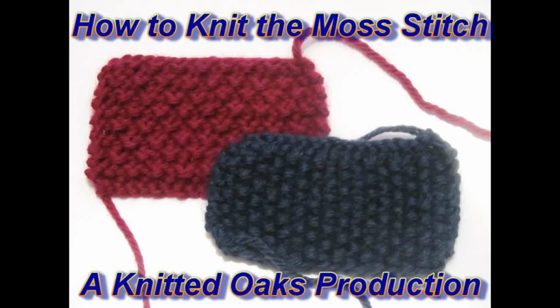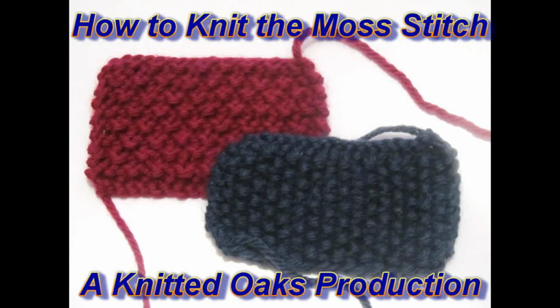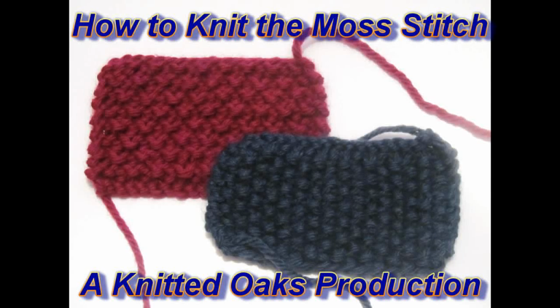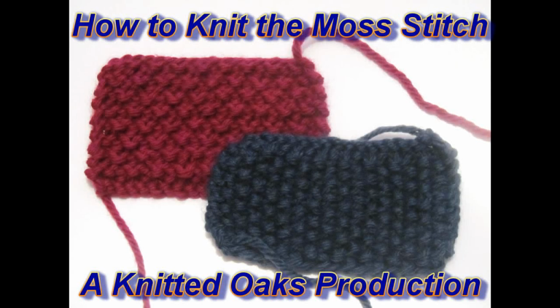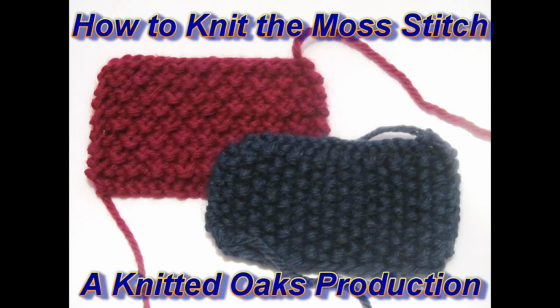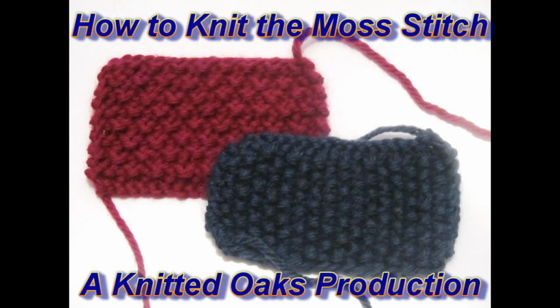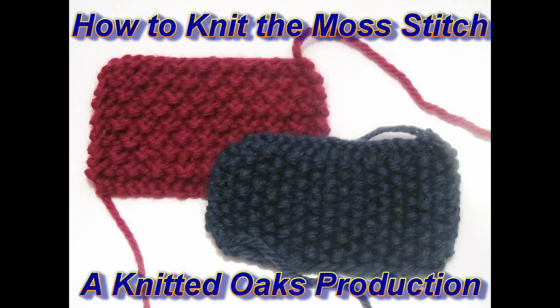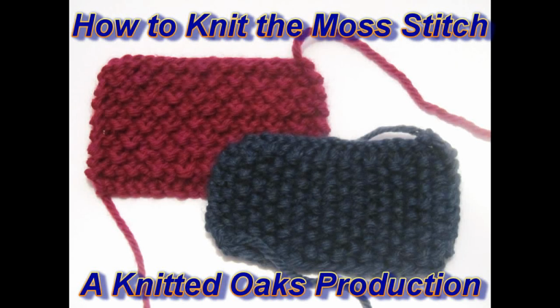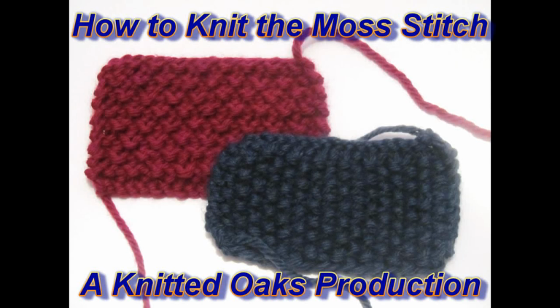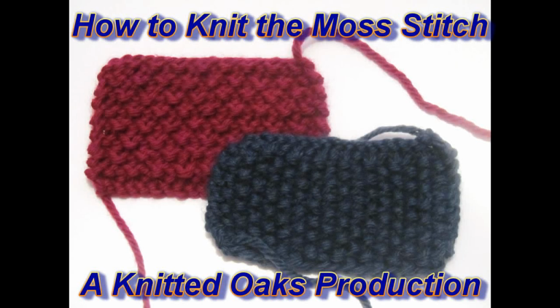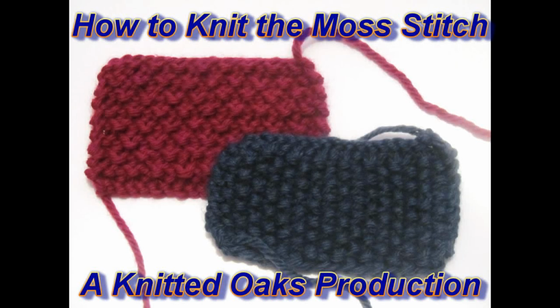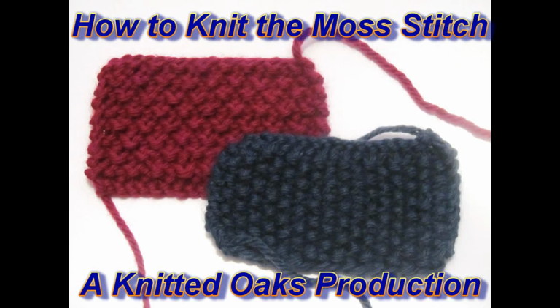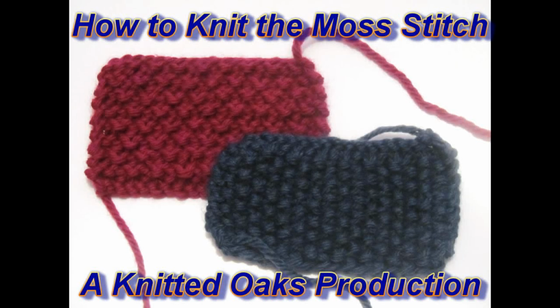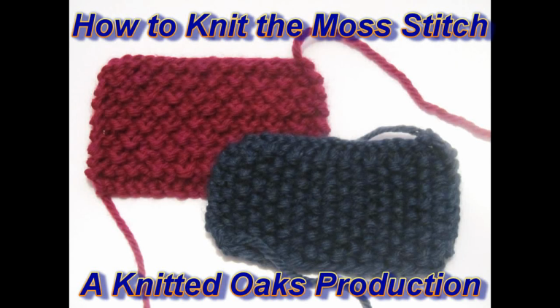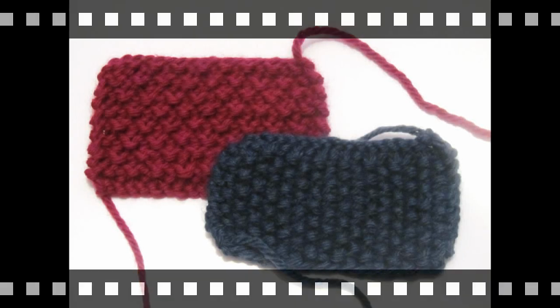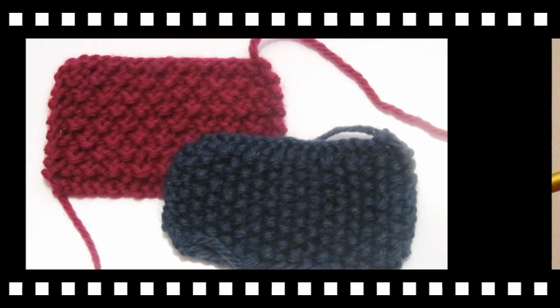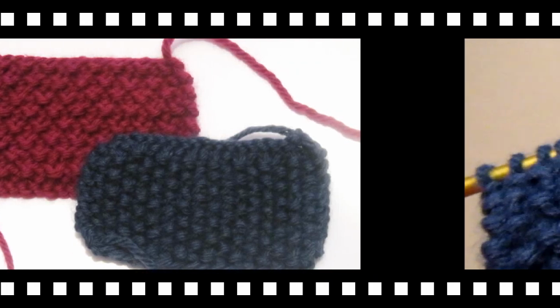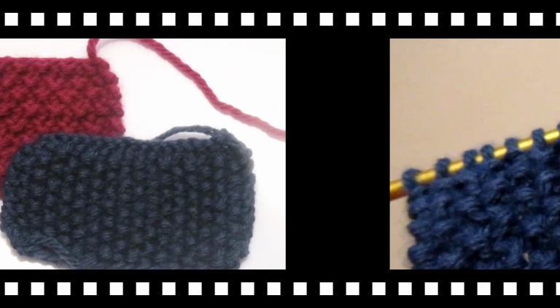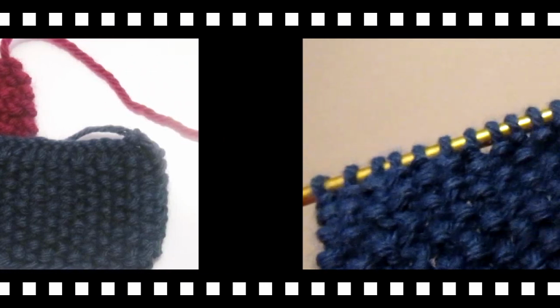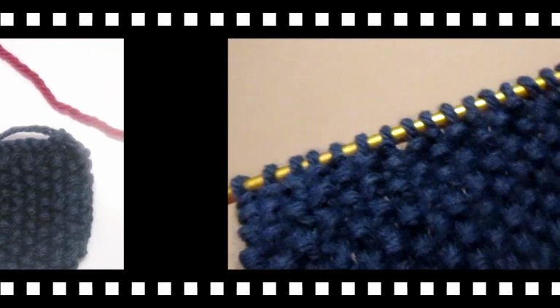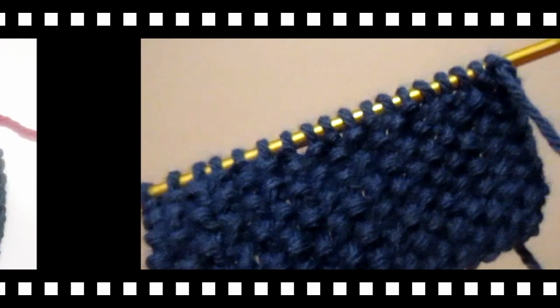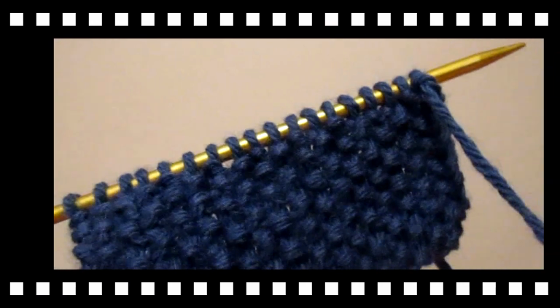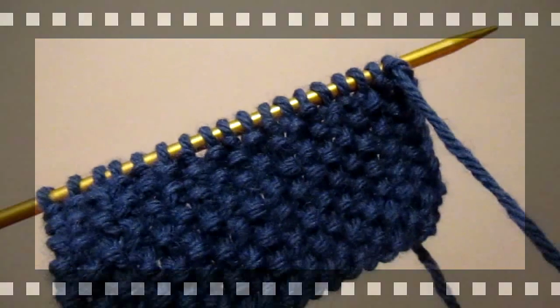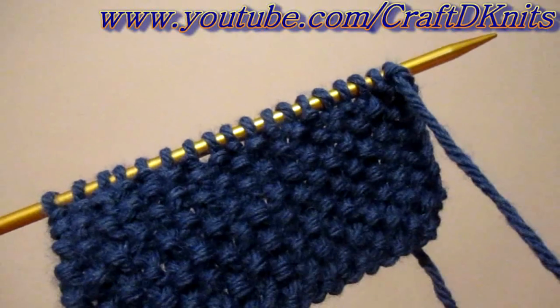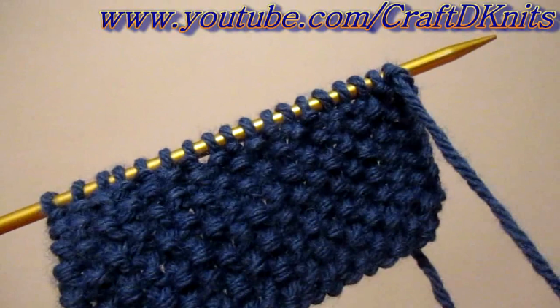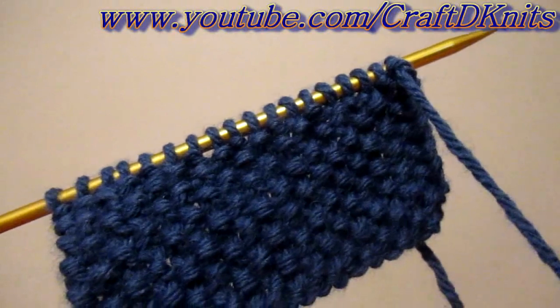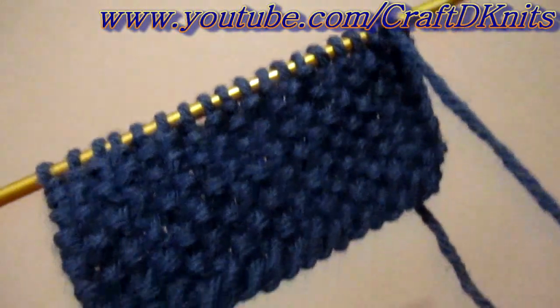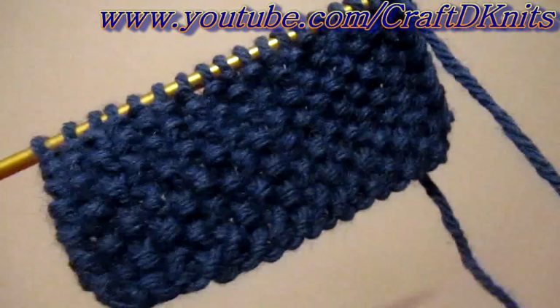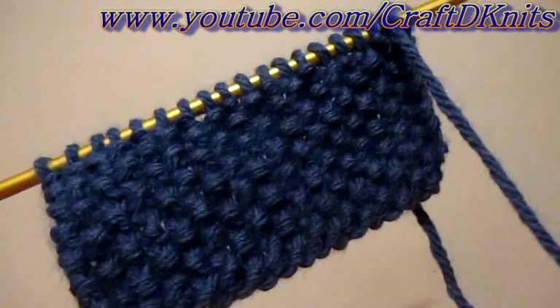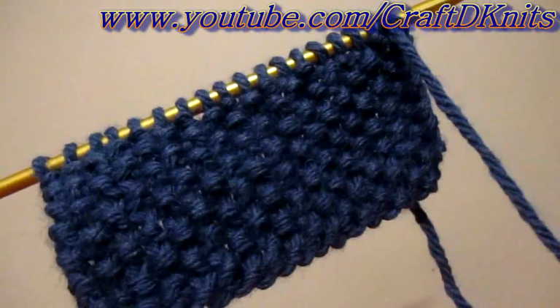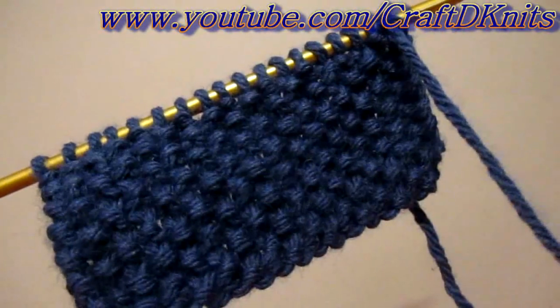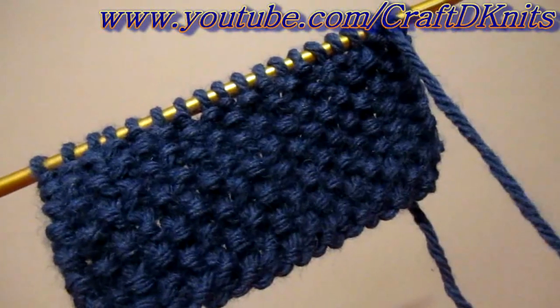Queen of the Stitch, my girl Dane — hello there, my crafty knitters, welcome back to the Knitter Oaks channel.